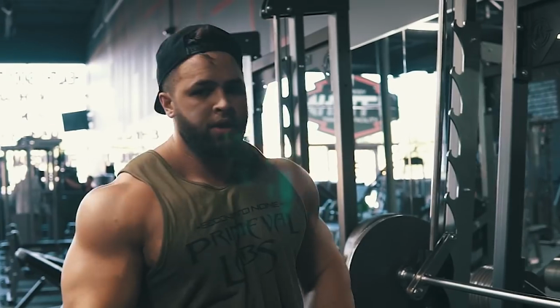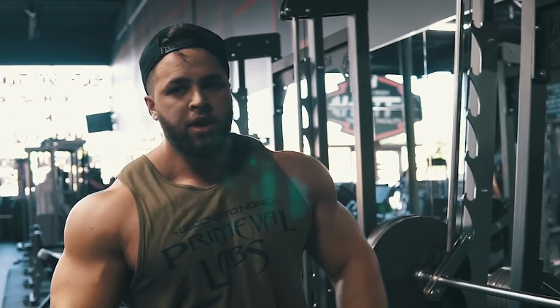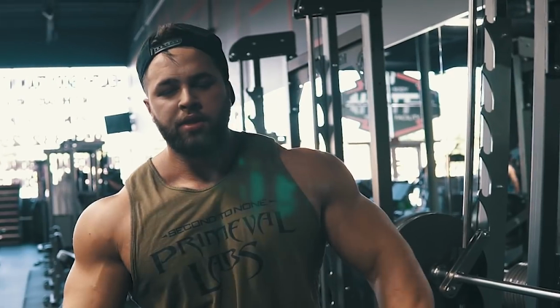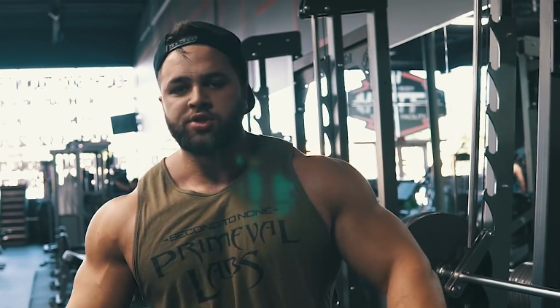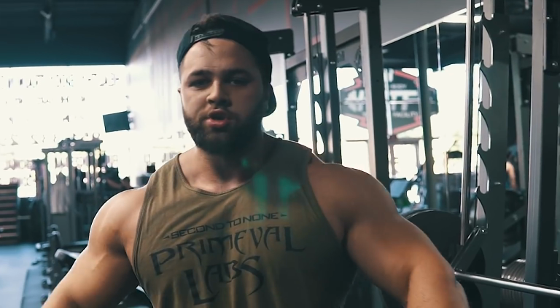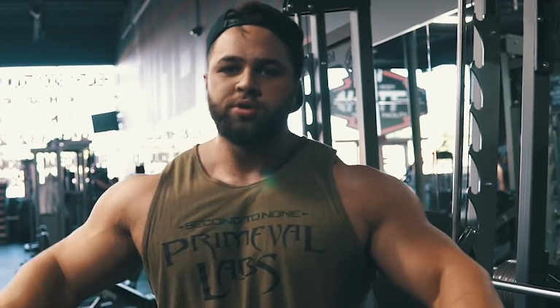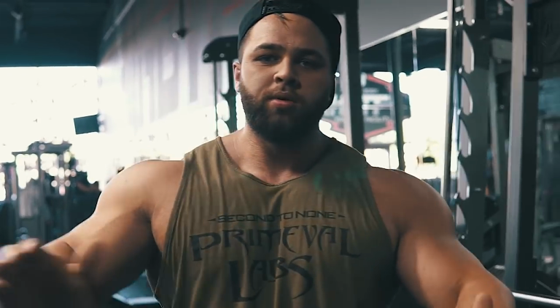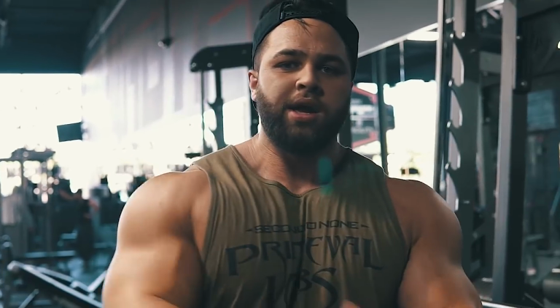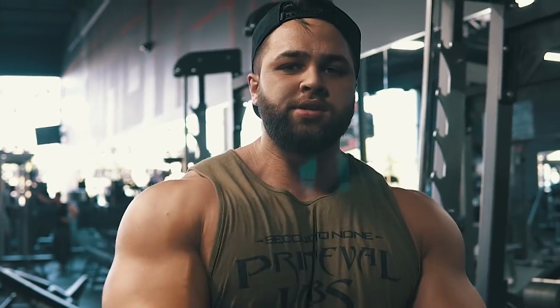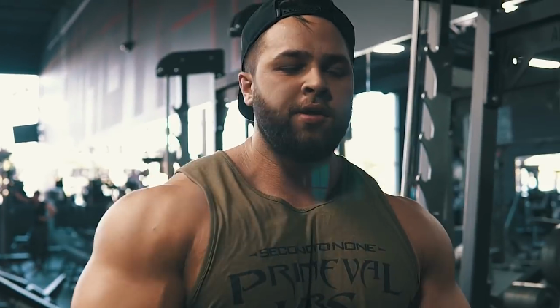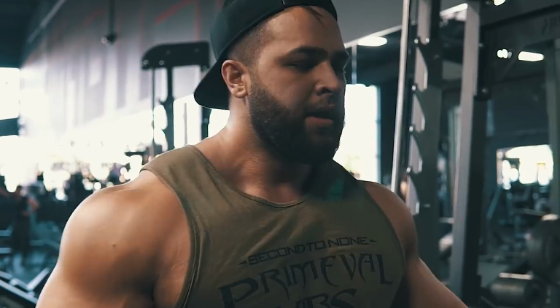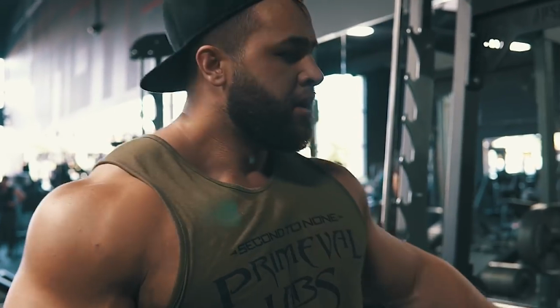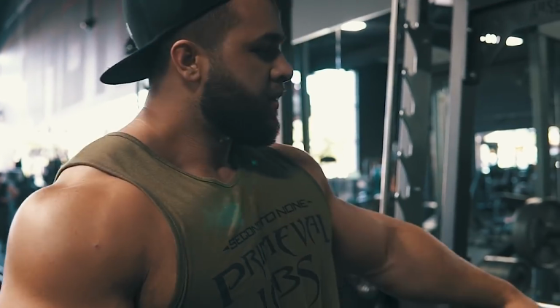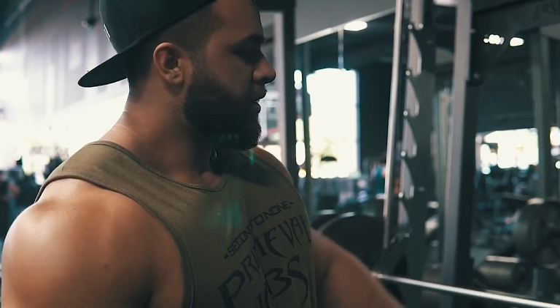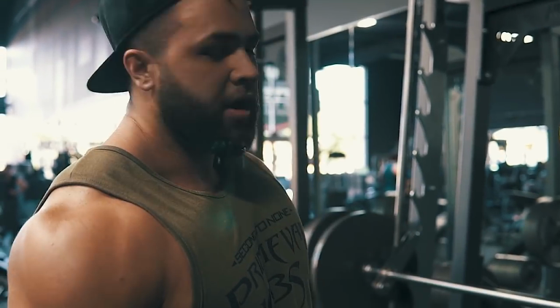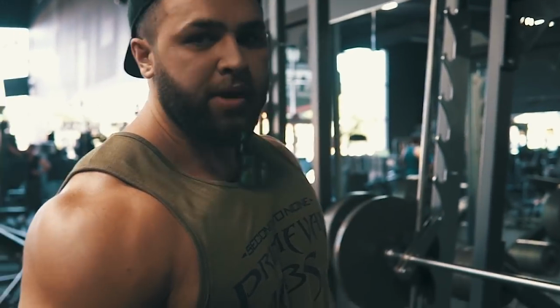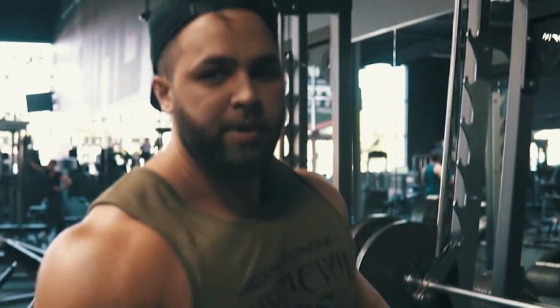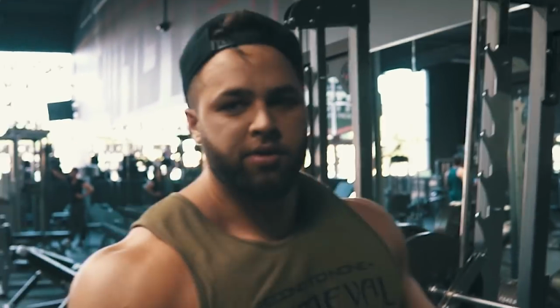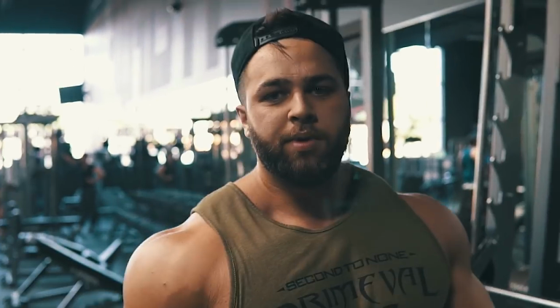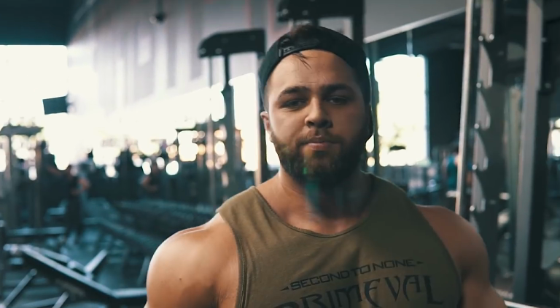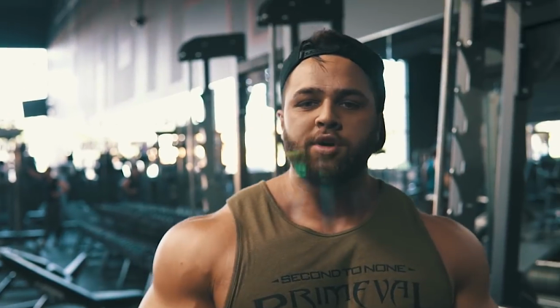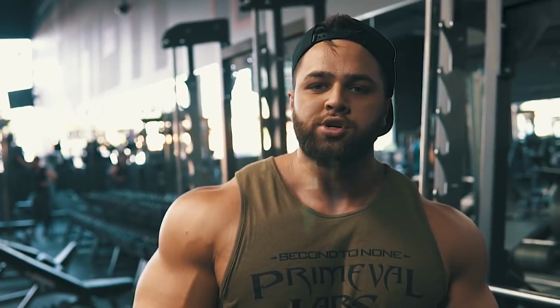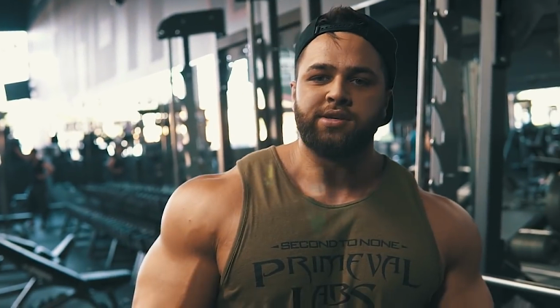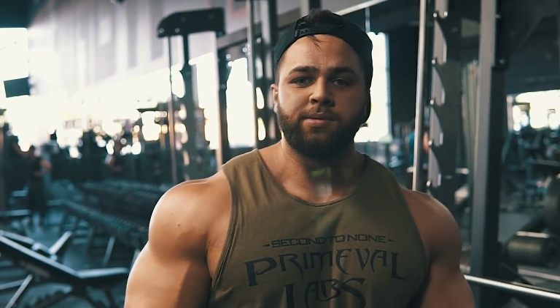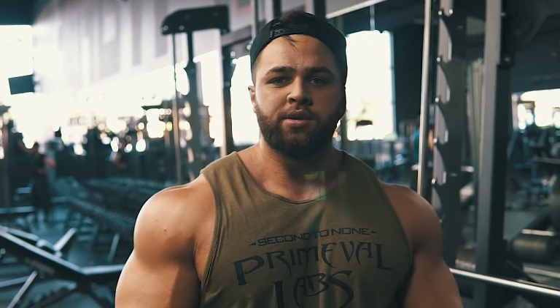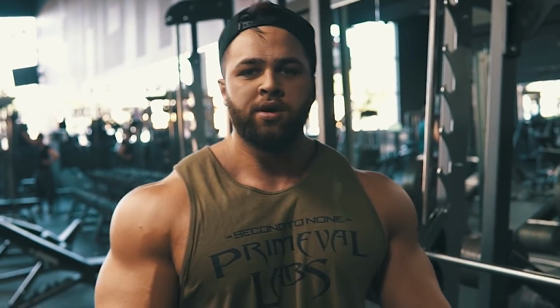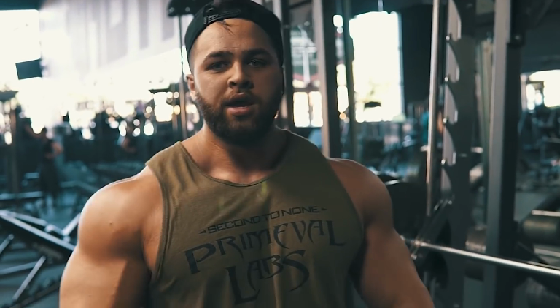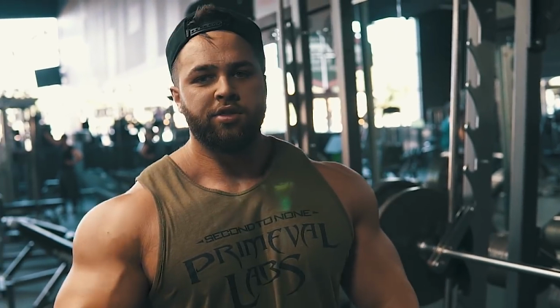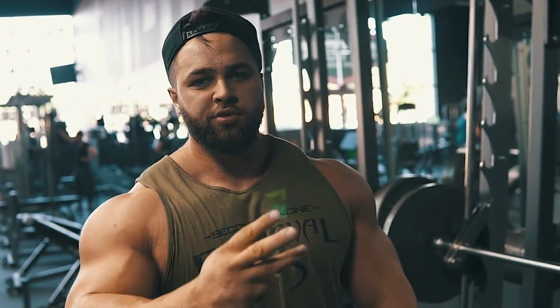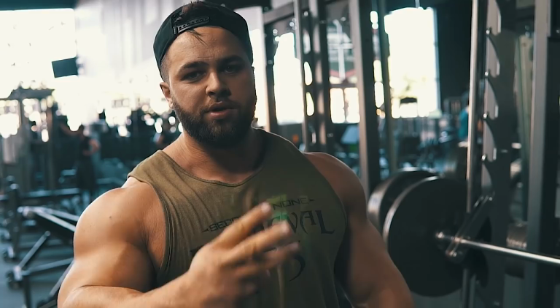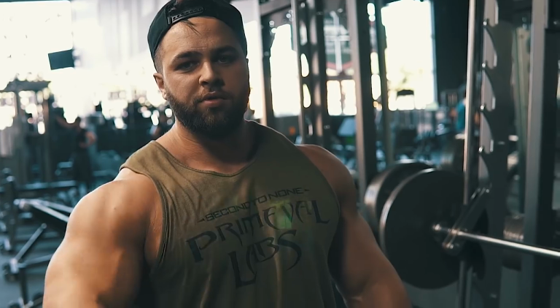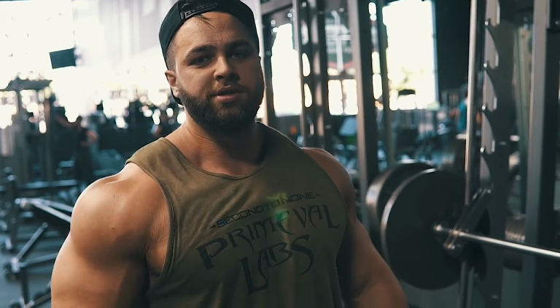And that's all she wrote guys — how to build bigger triceps in three movements.